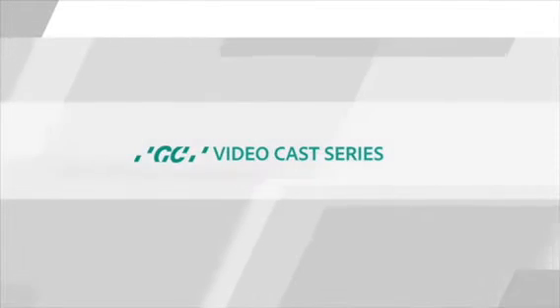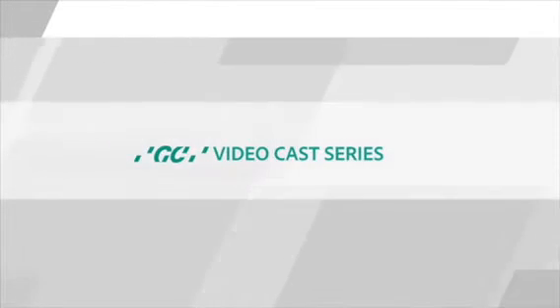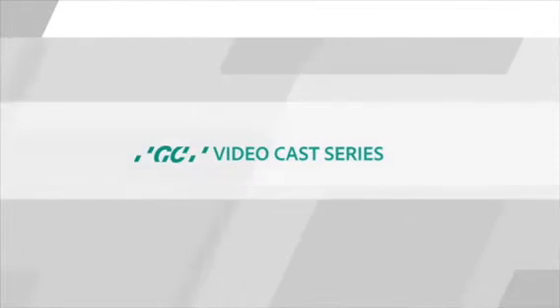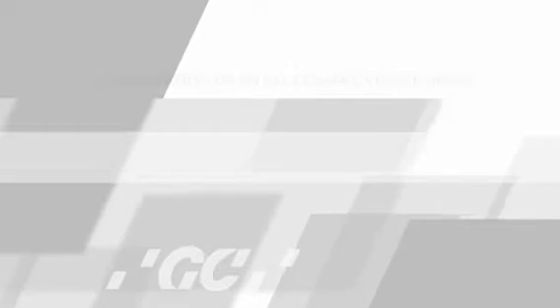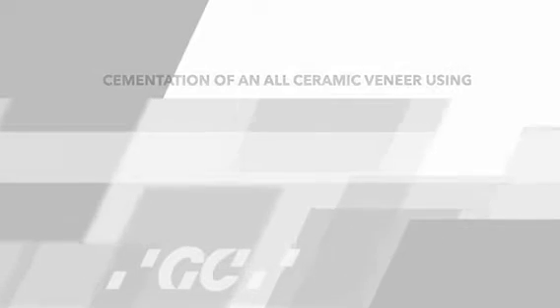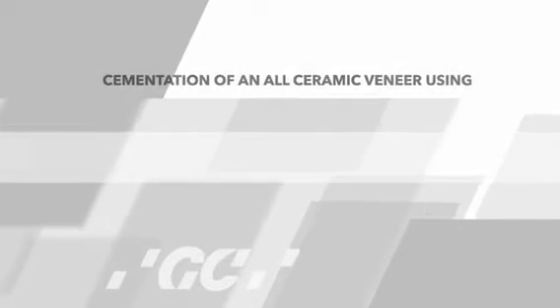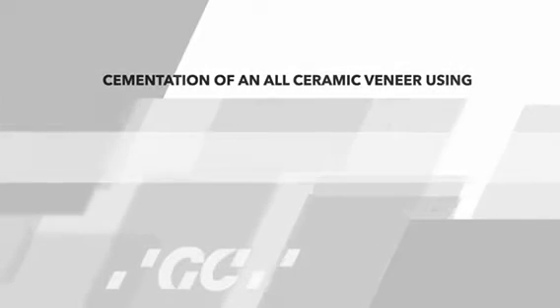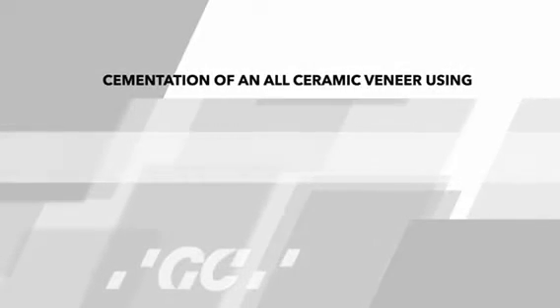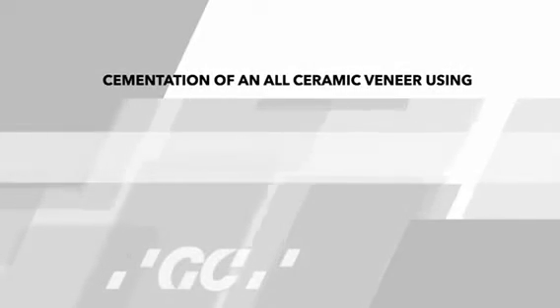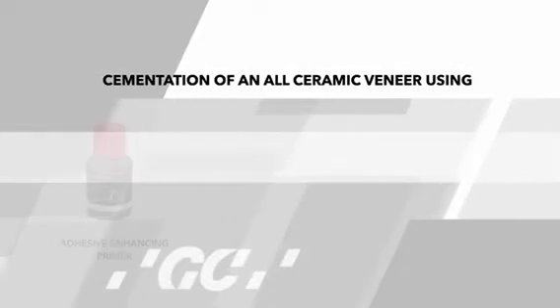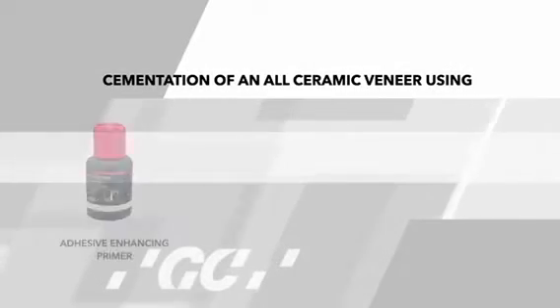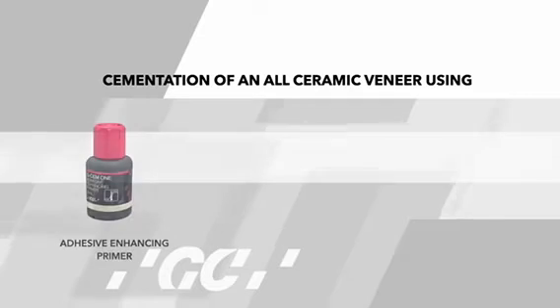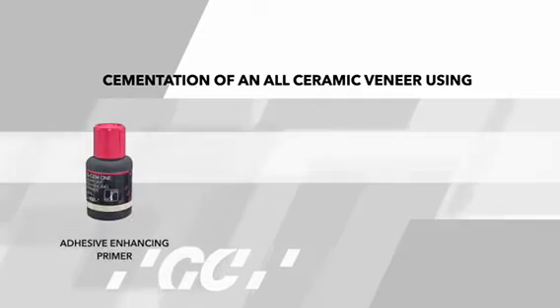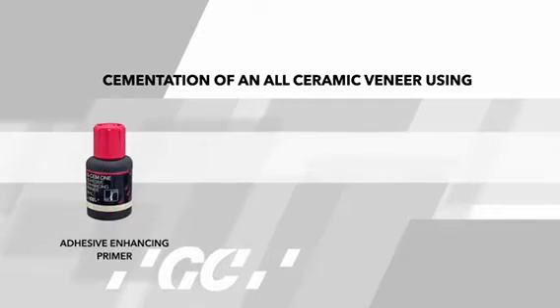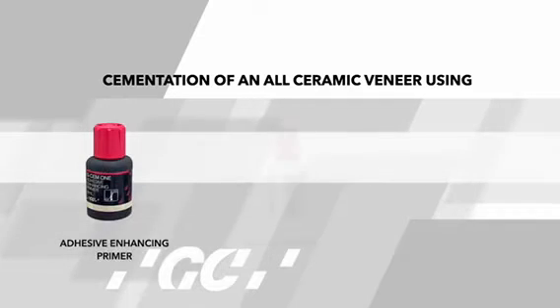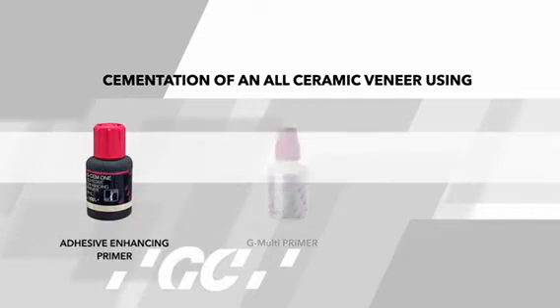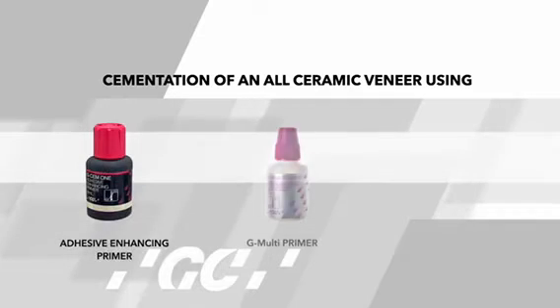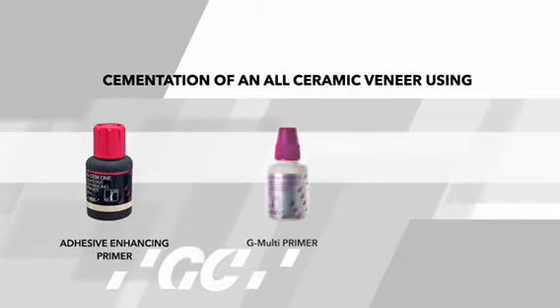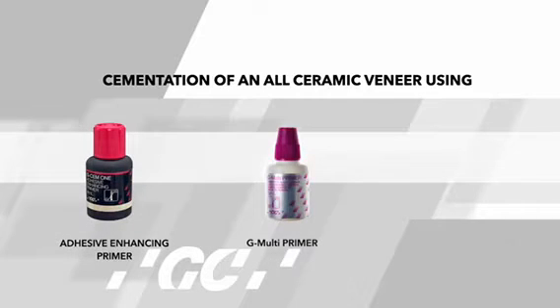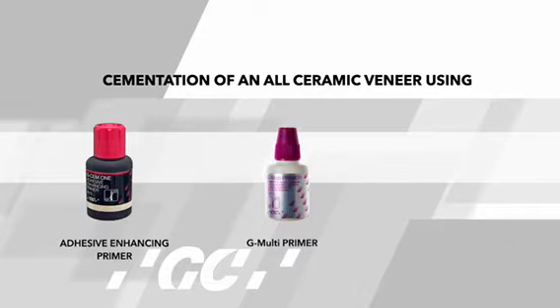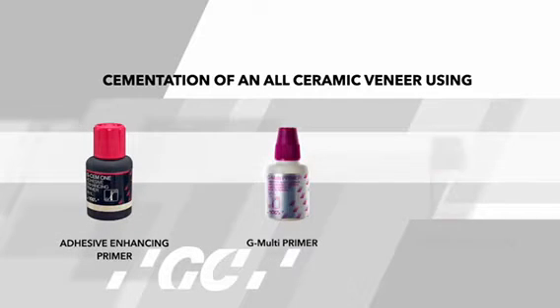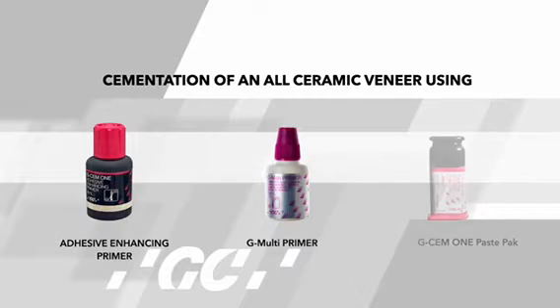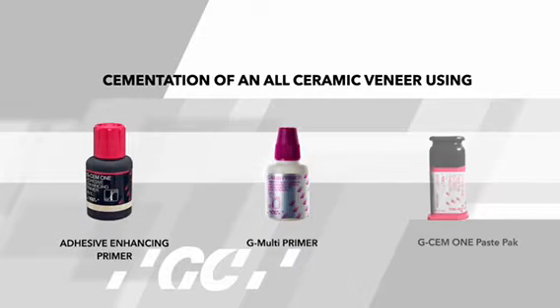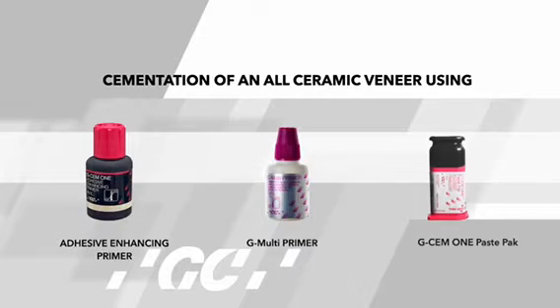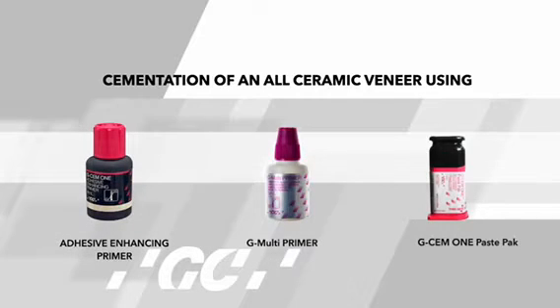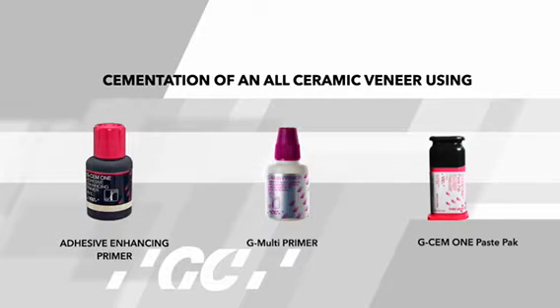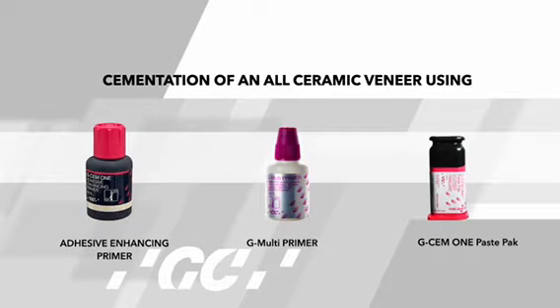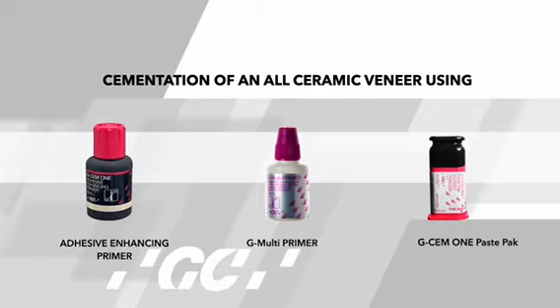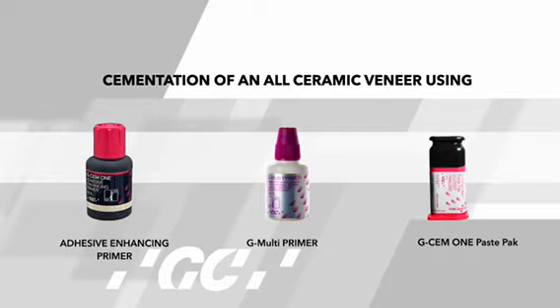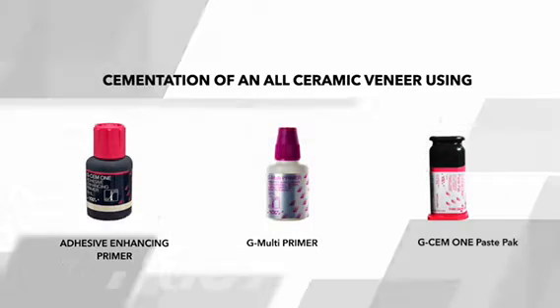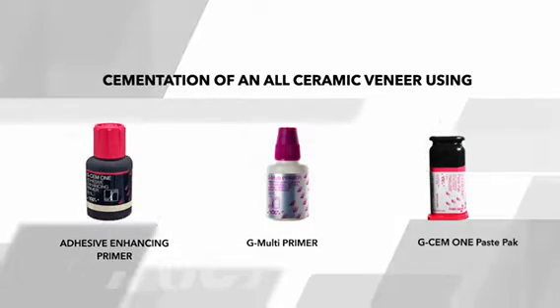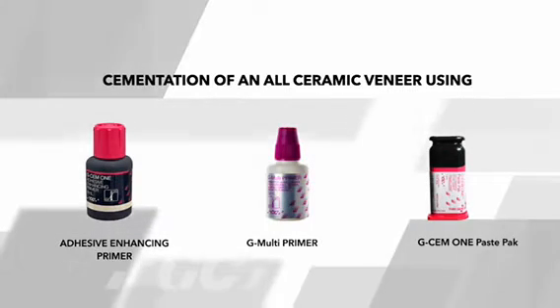This video shows us the cementation of an all ceramic veneer using GSM-1.